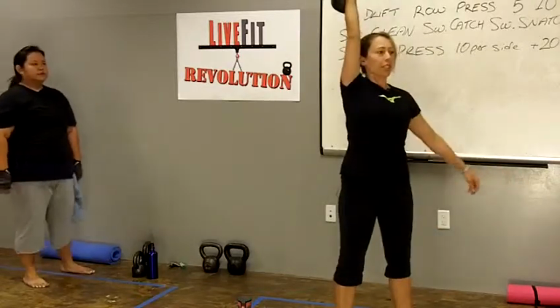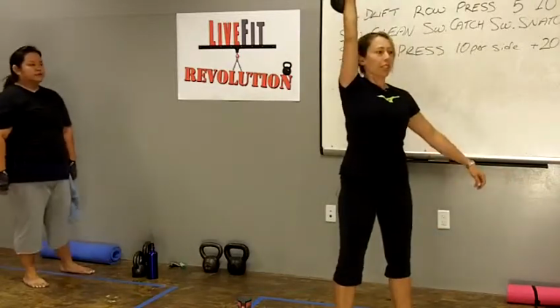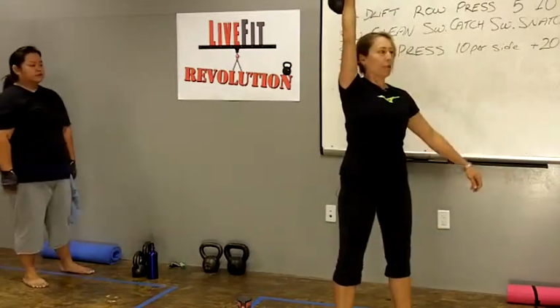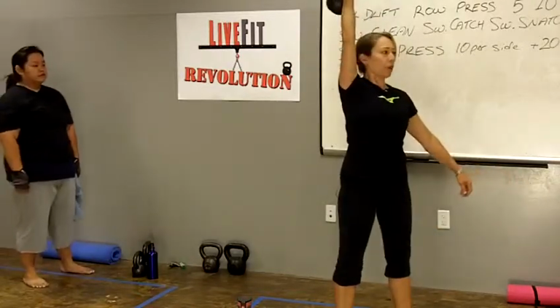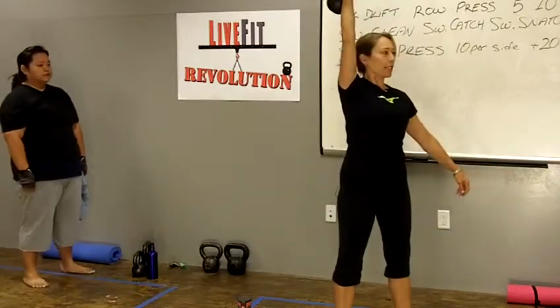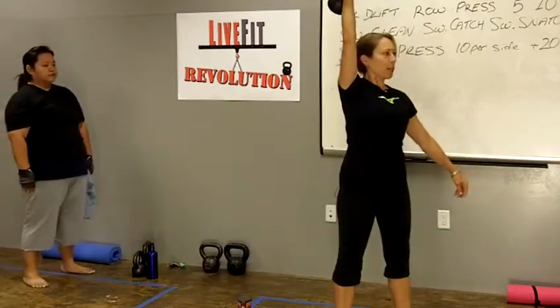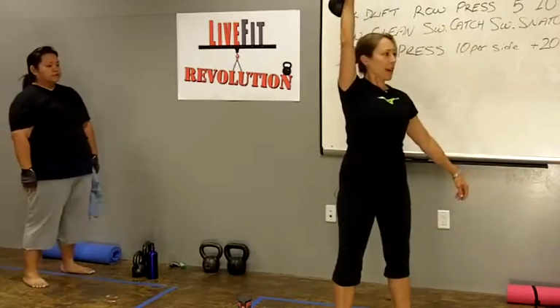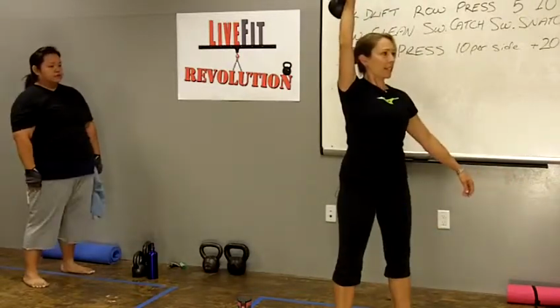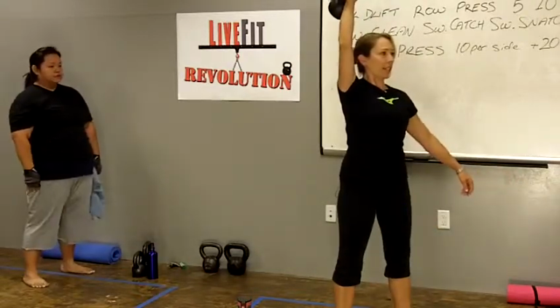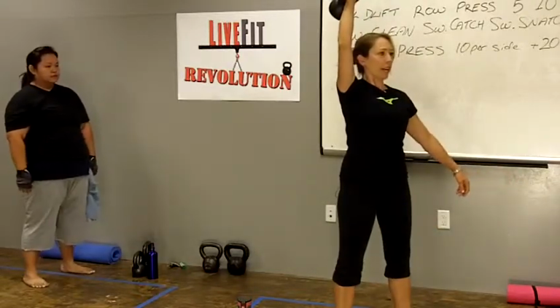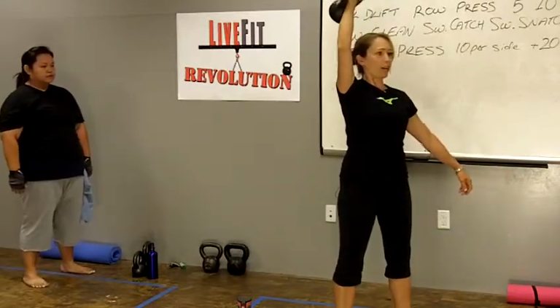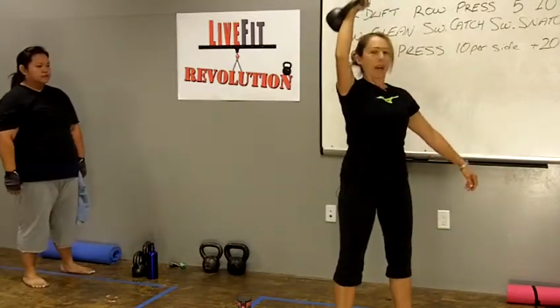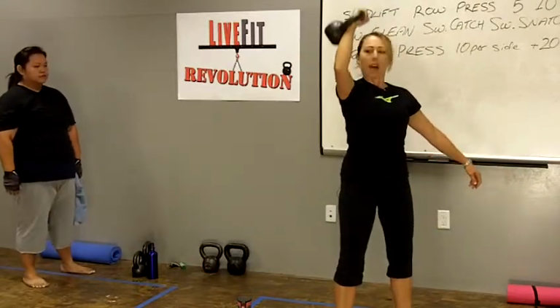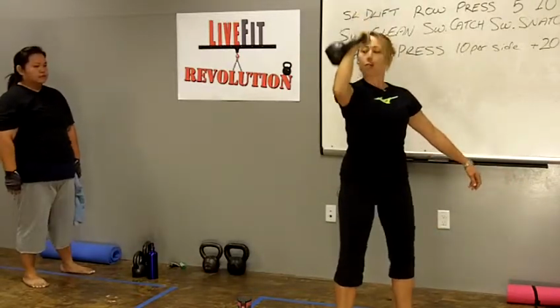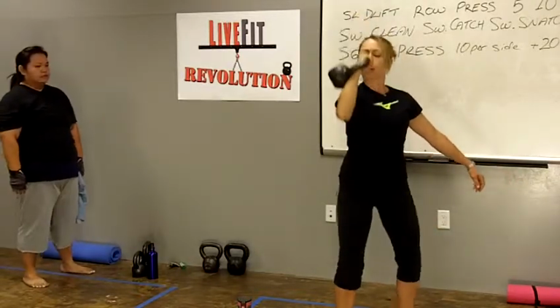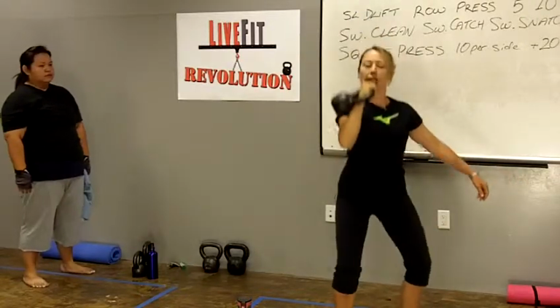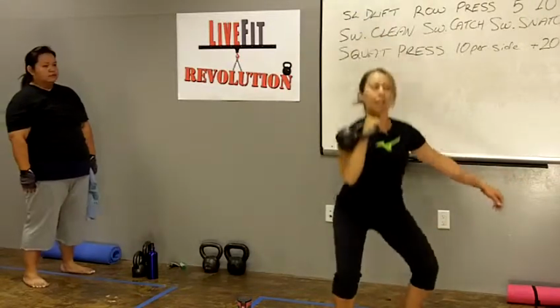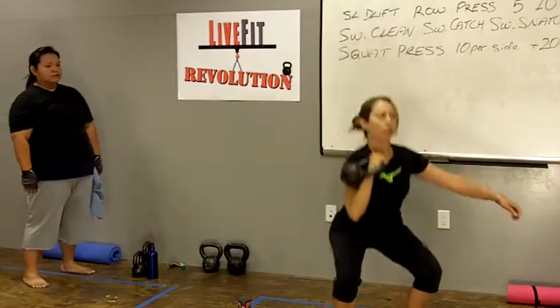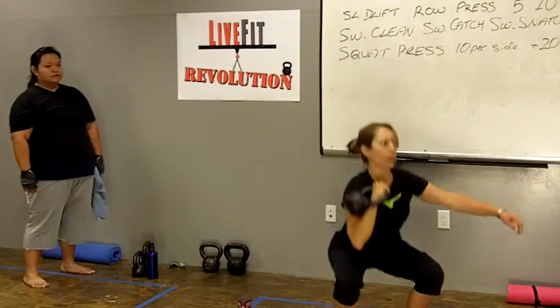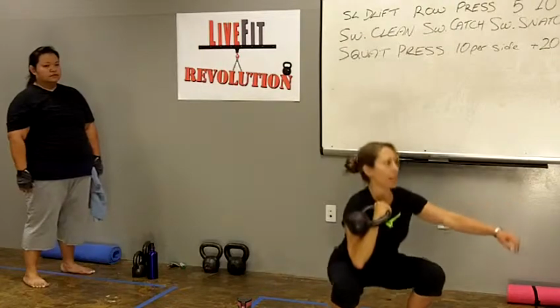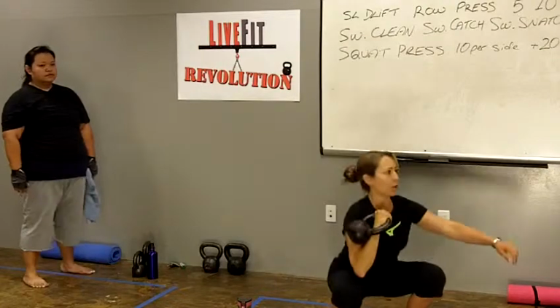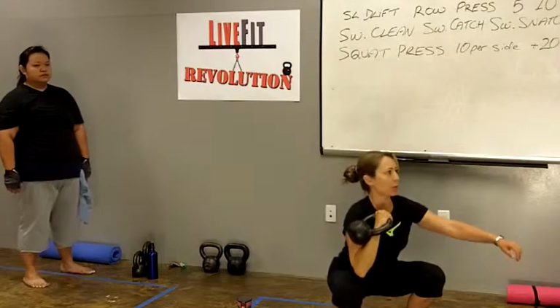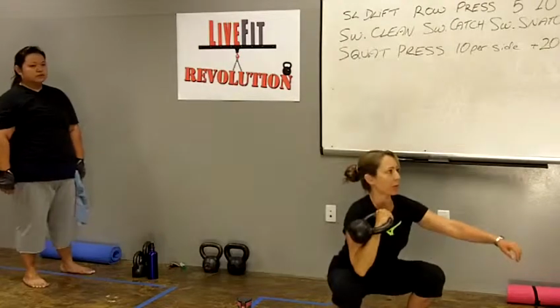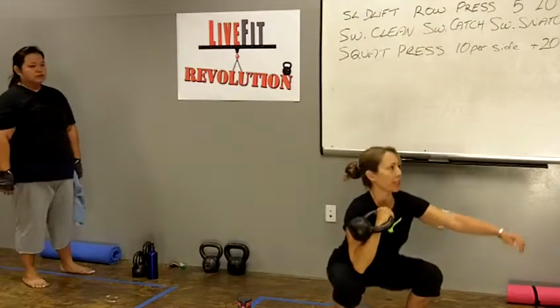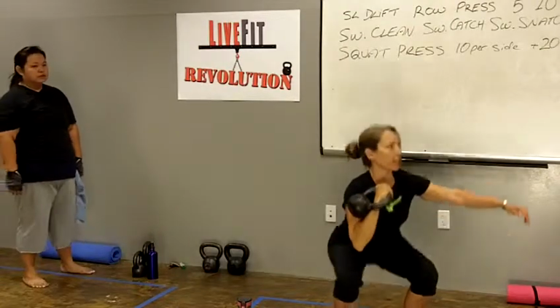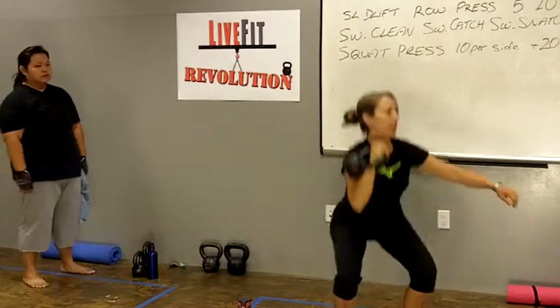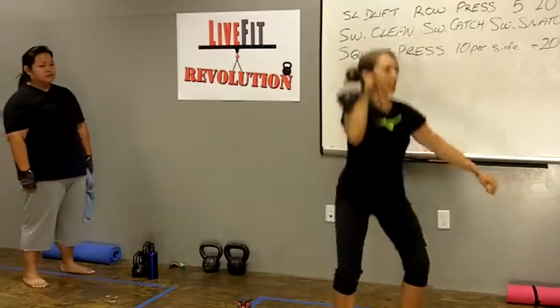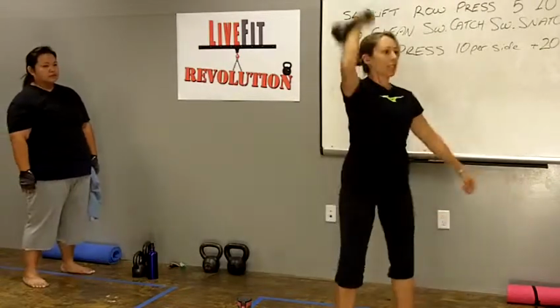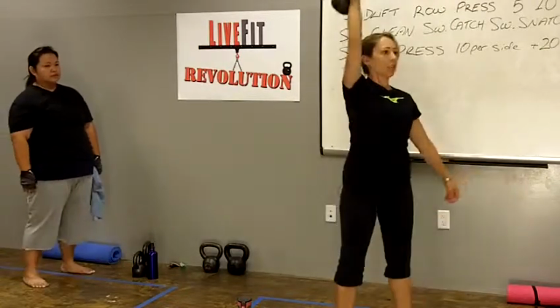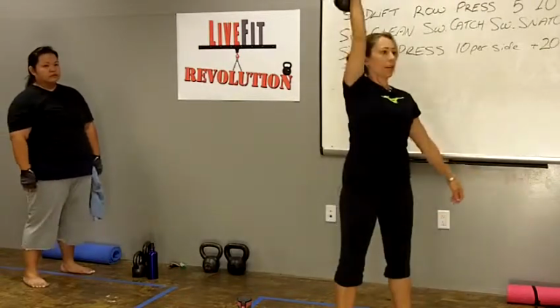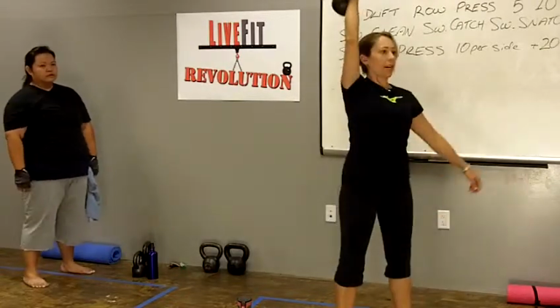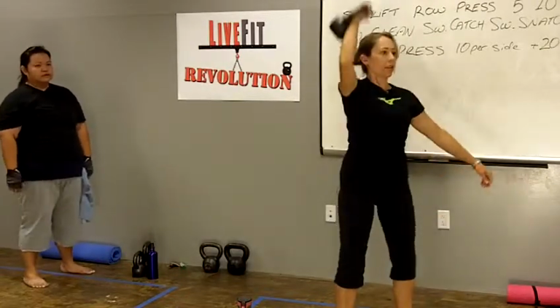You can see that I'm pressing up as I stand up, and I'm bringing the kettlebell down with me as I squat down.